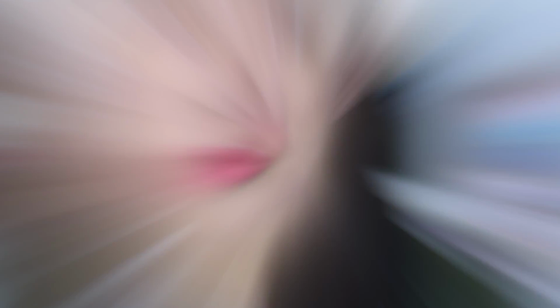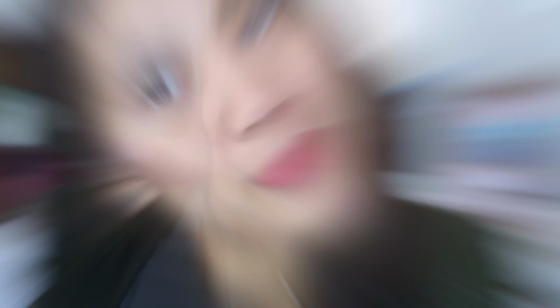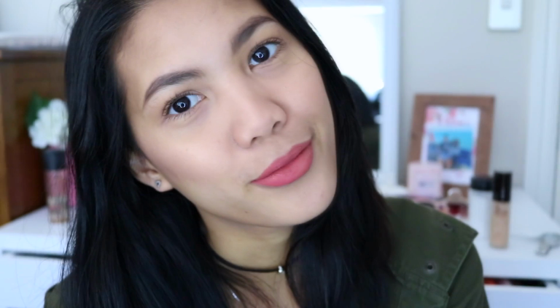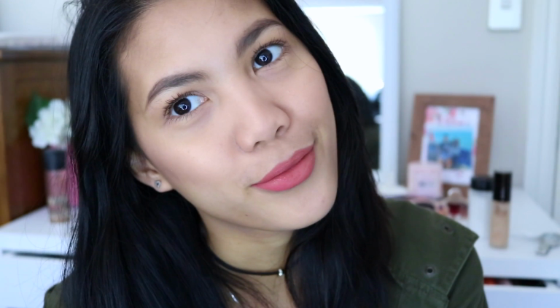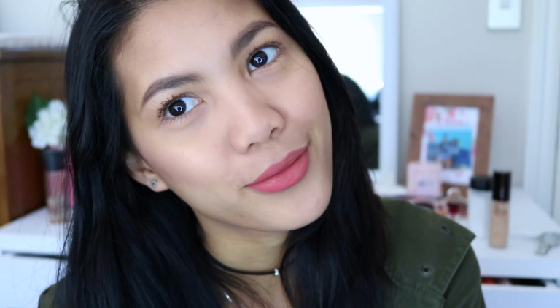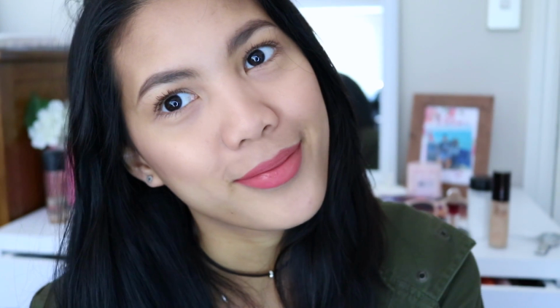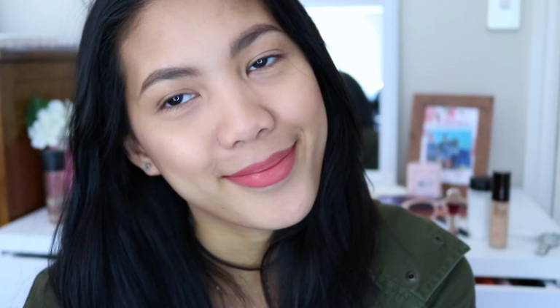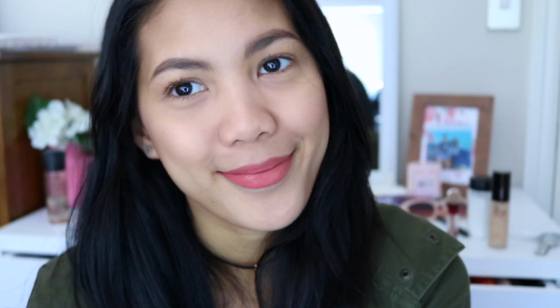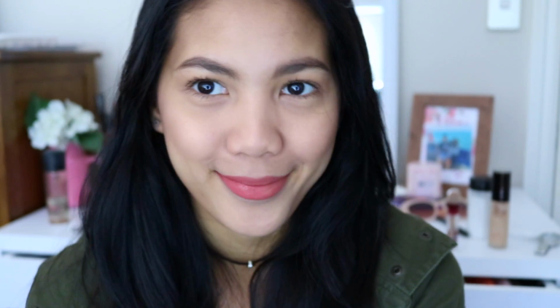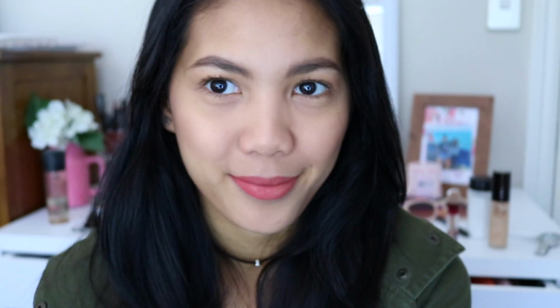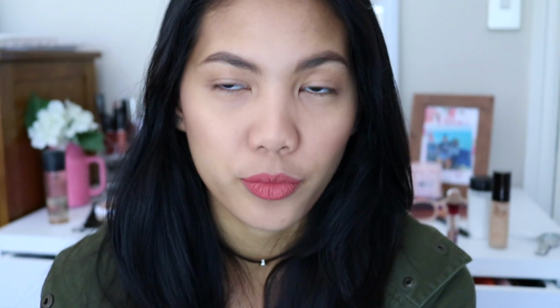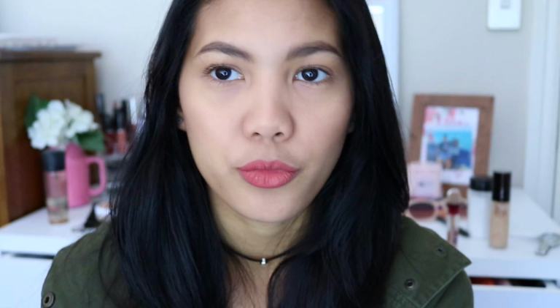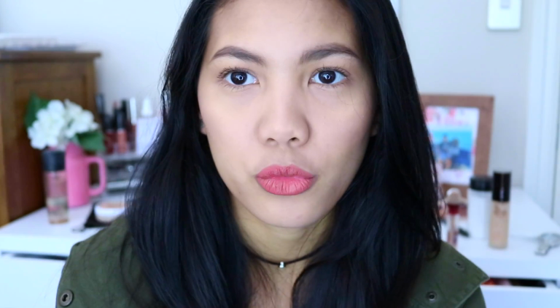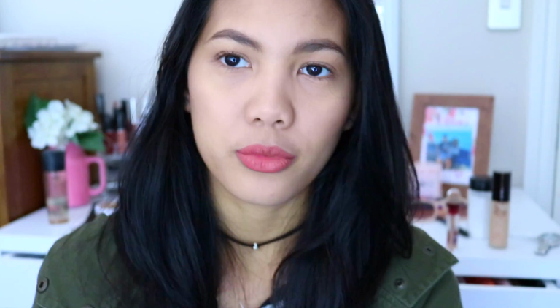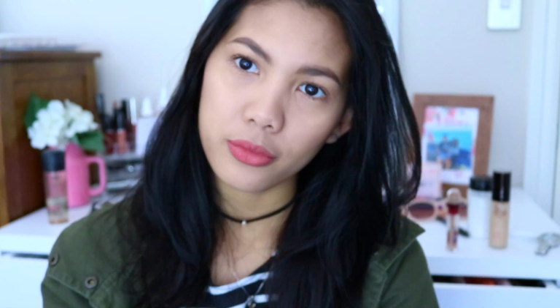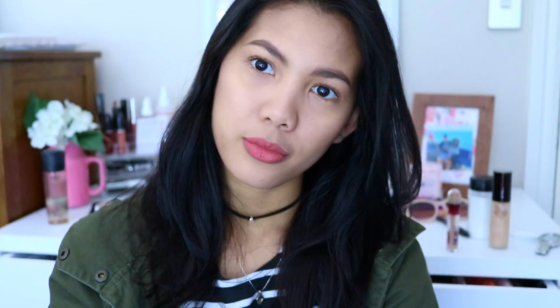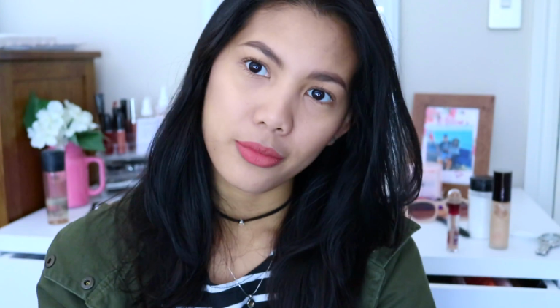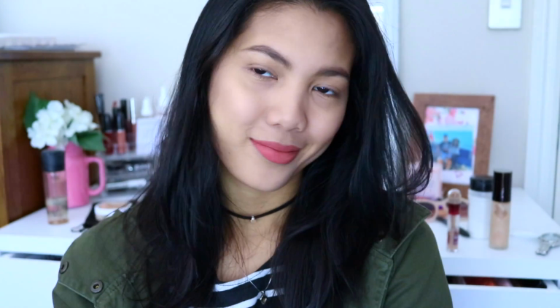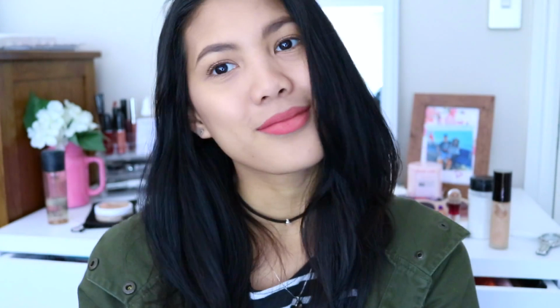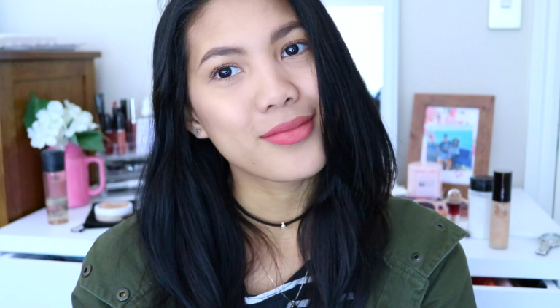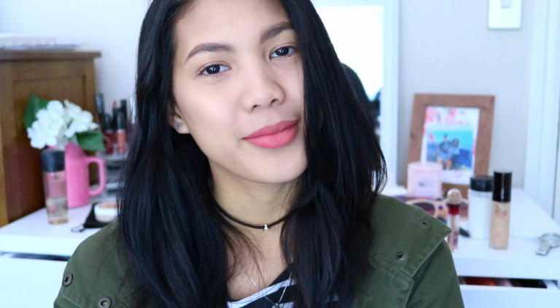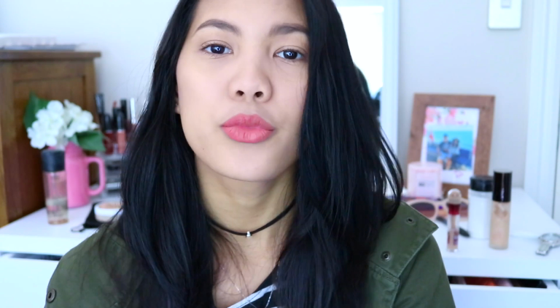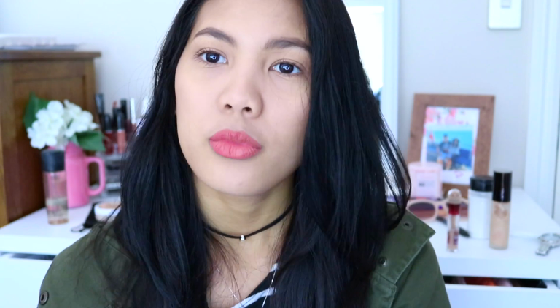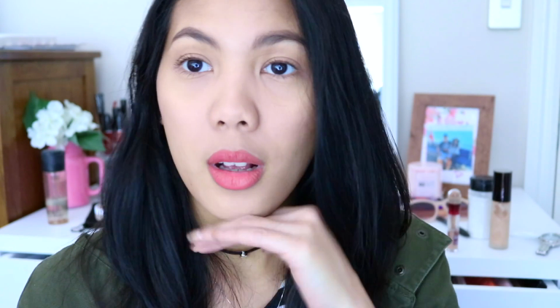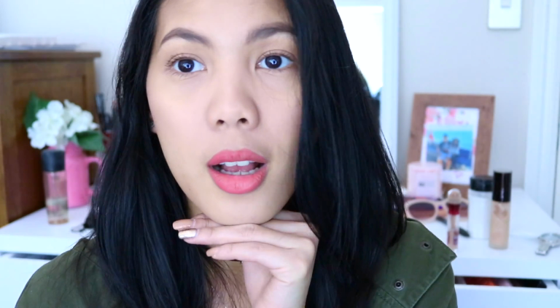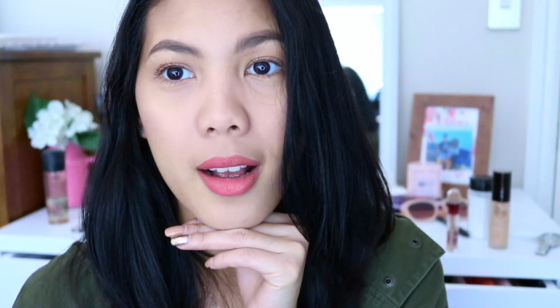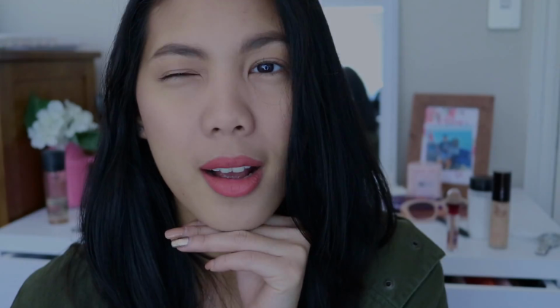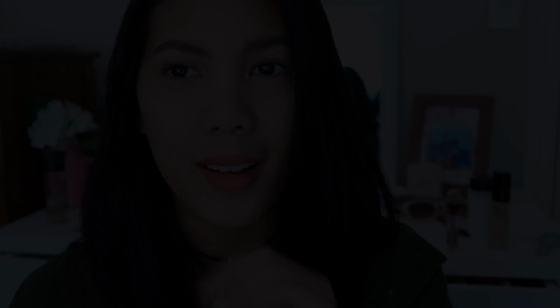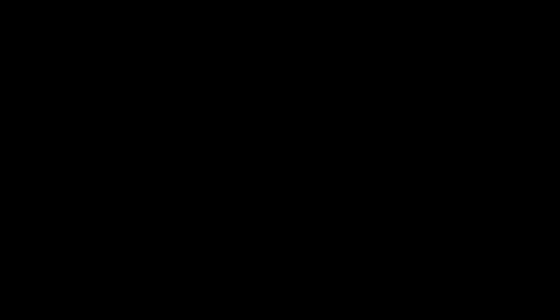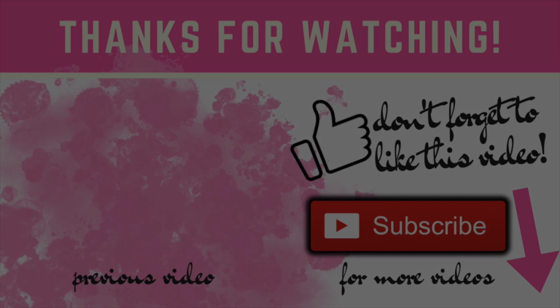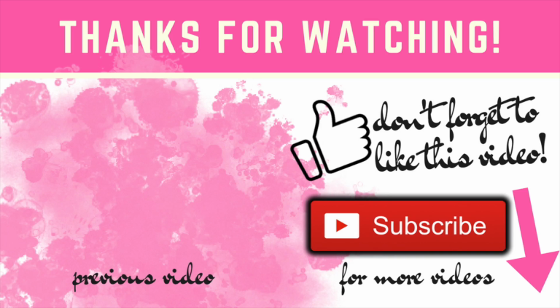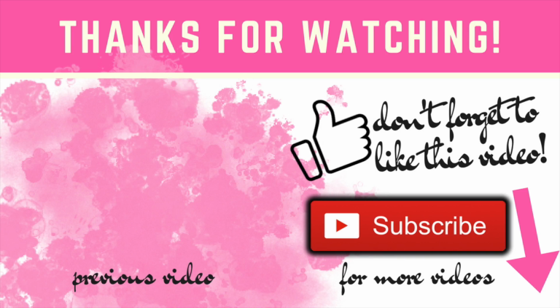That's it for this video. Thank you so much for packing and getting ready with me. I will see you on my next video.